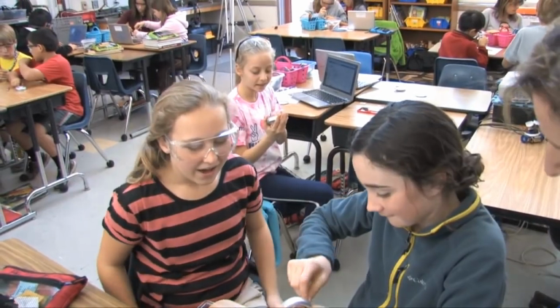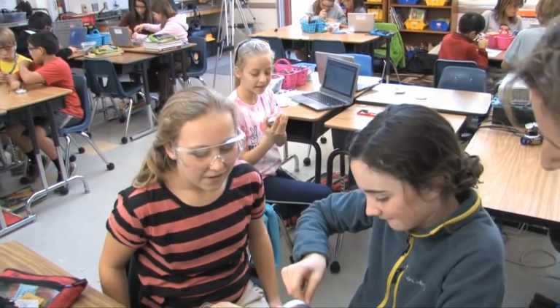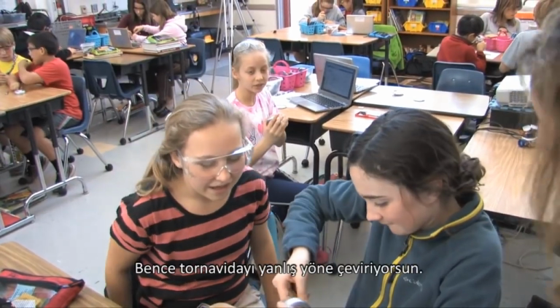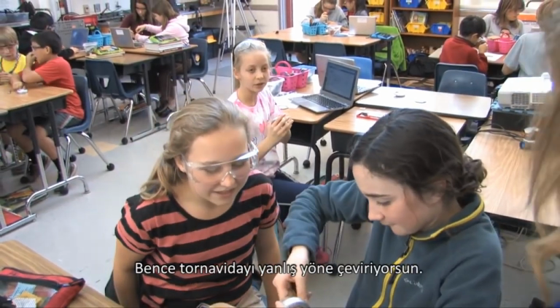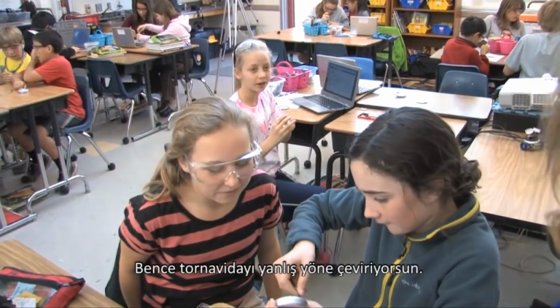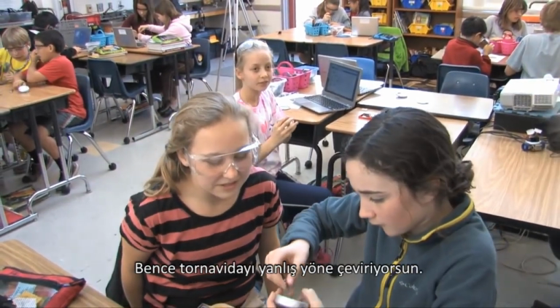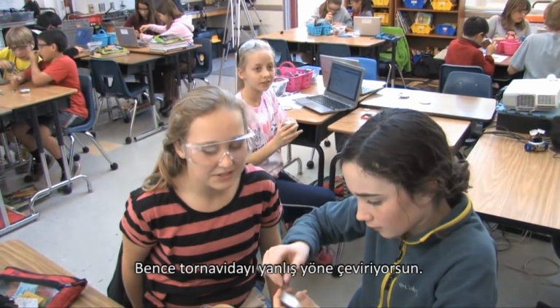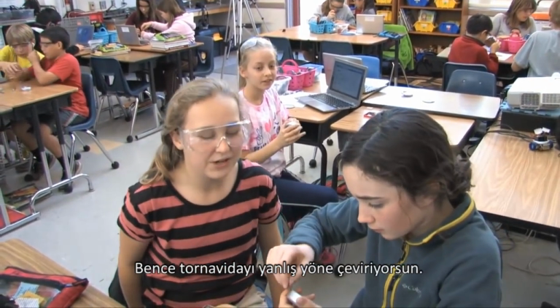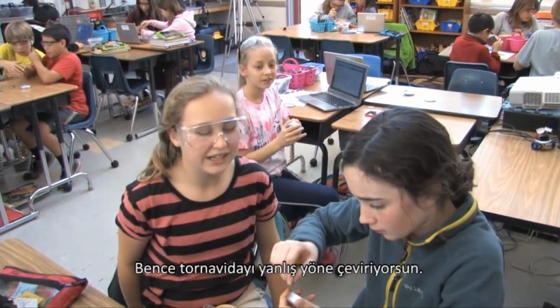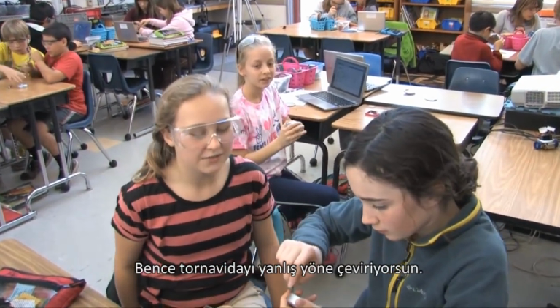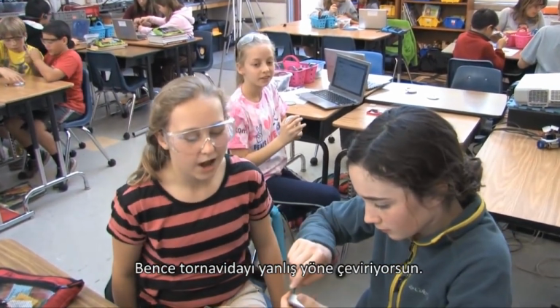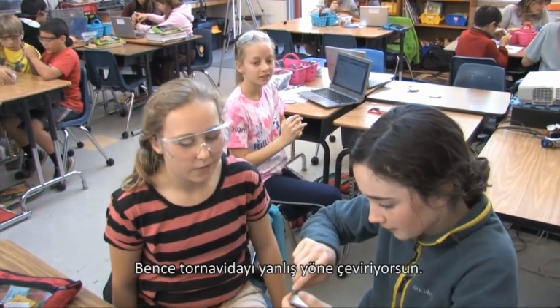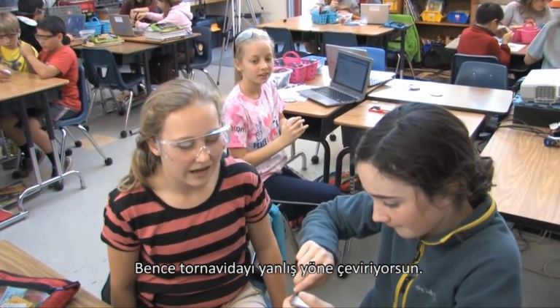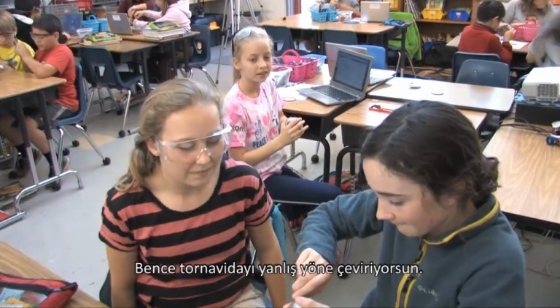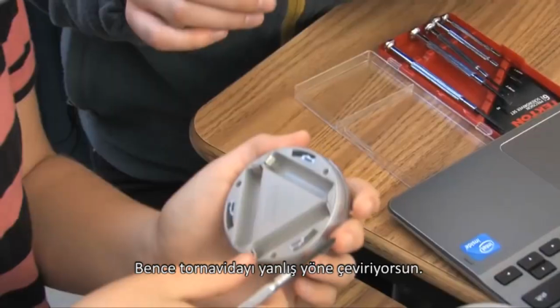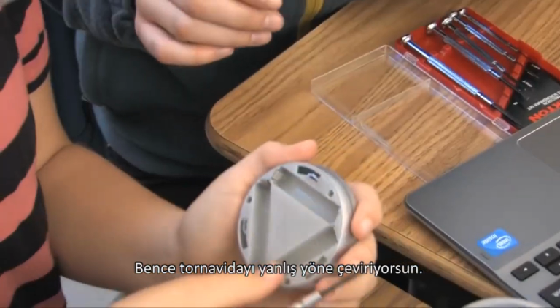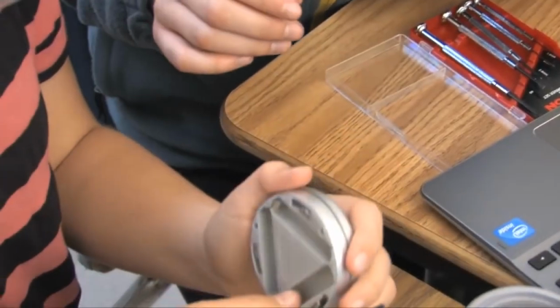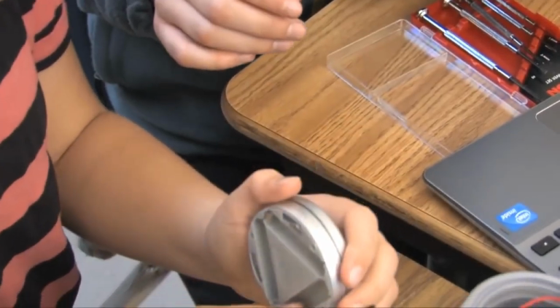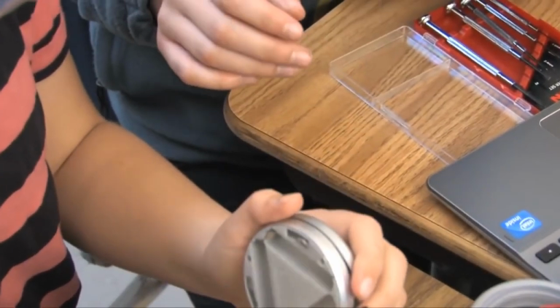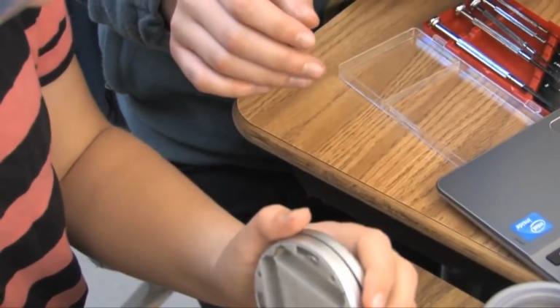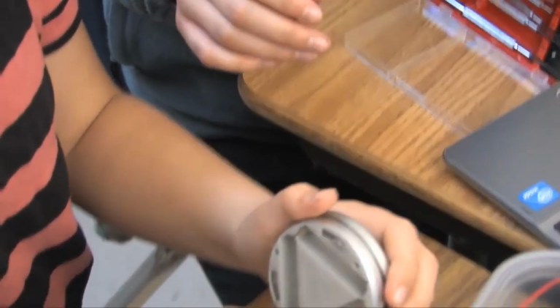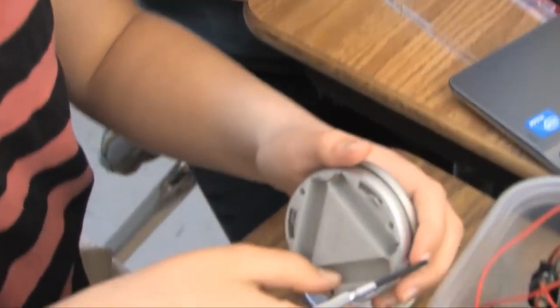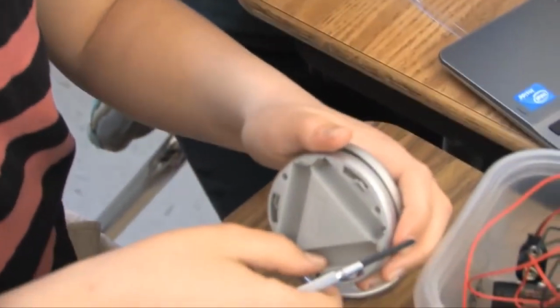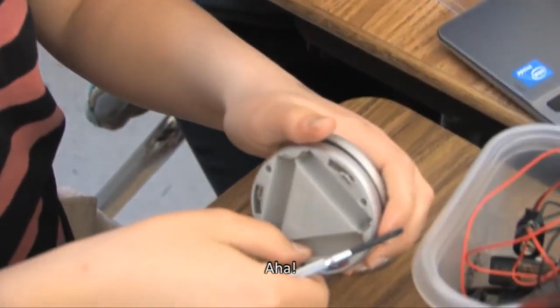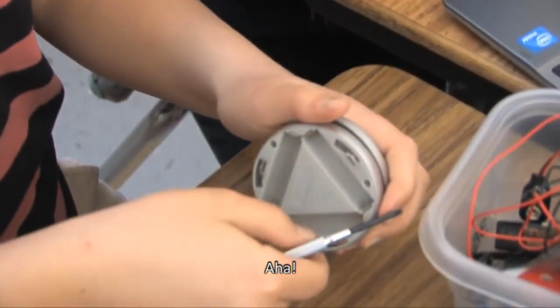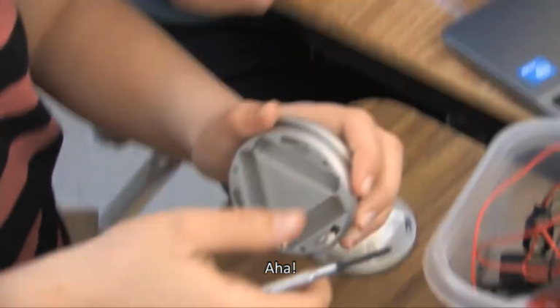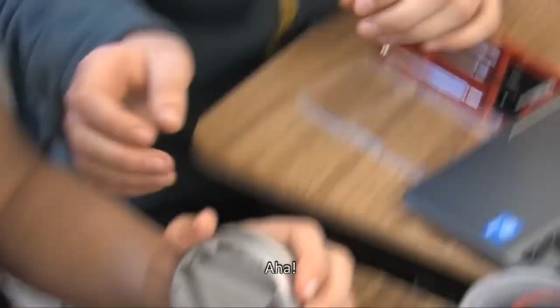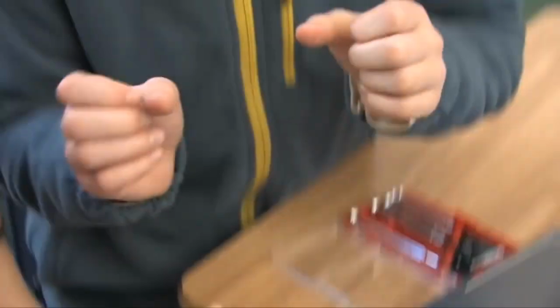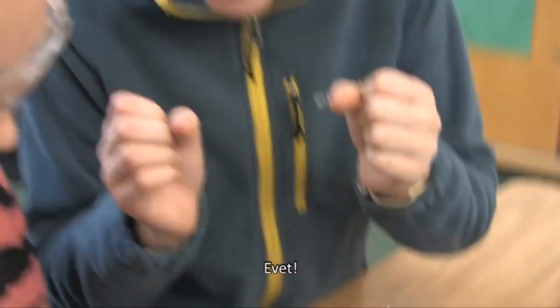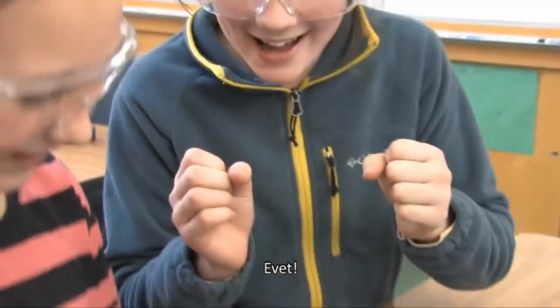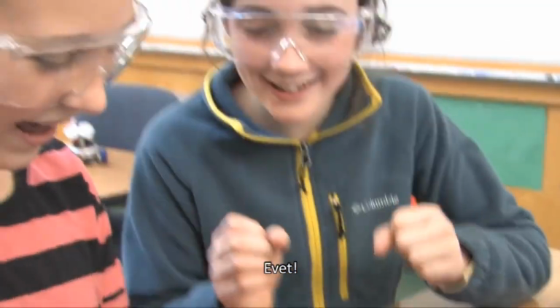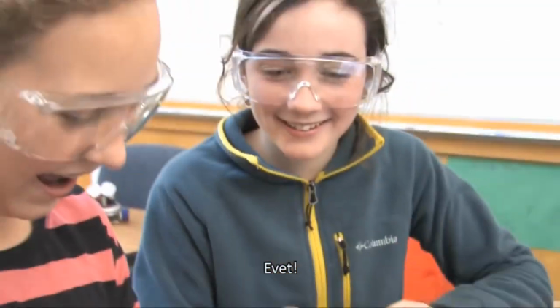I think we're screwing it the wrong way. Come on — aha! Yay!